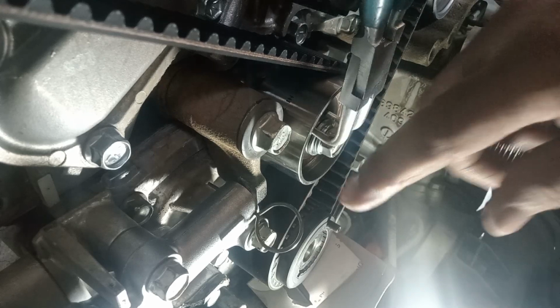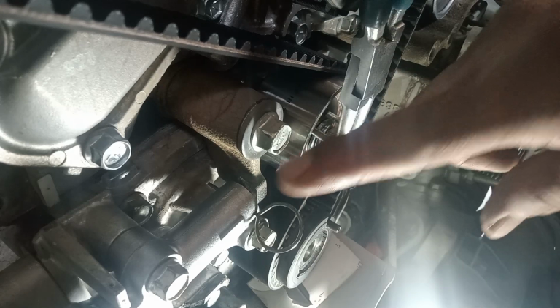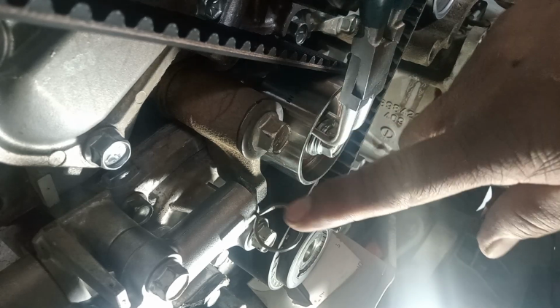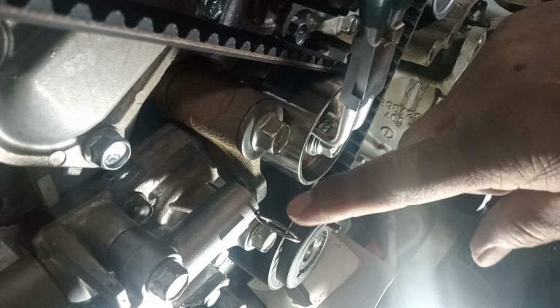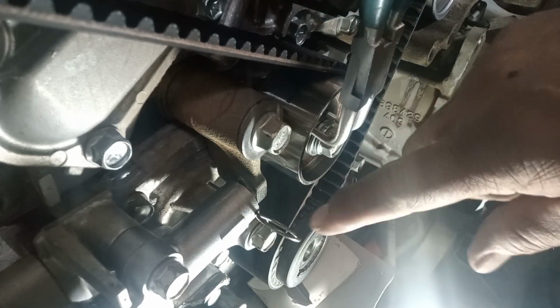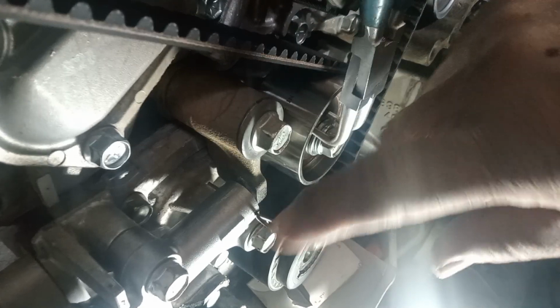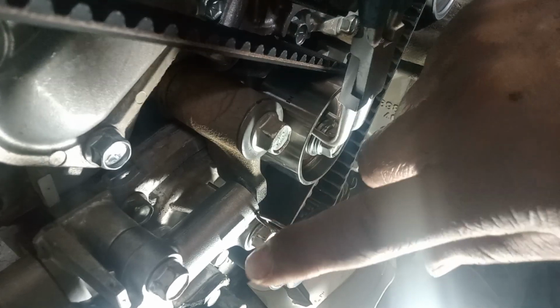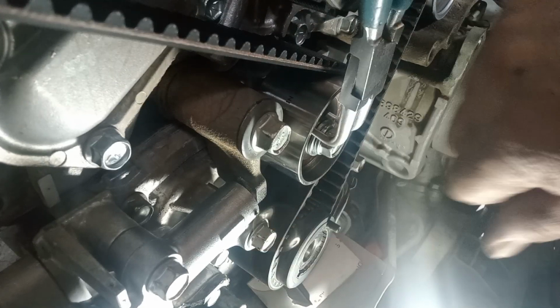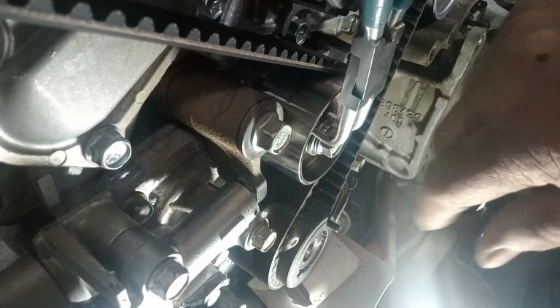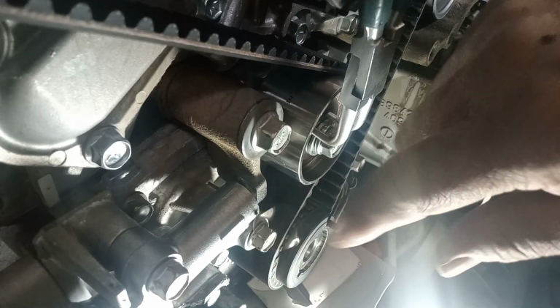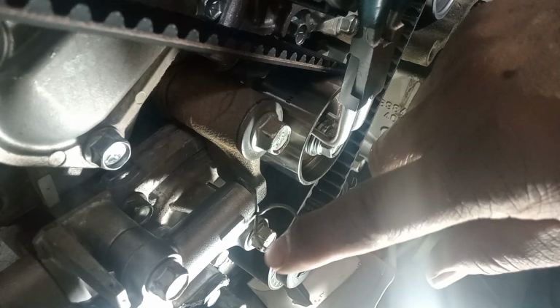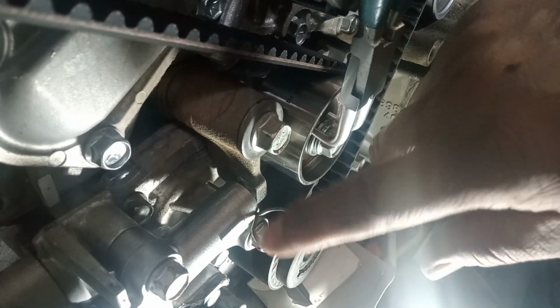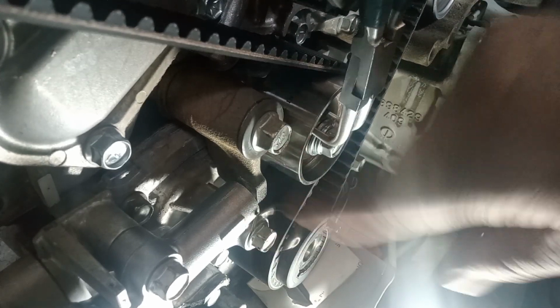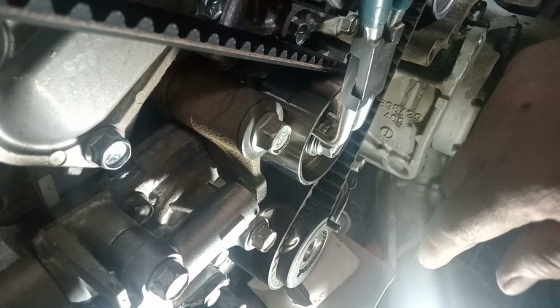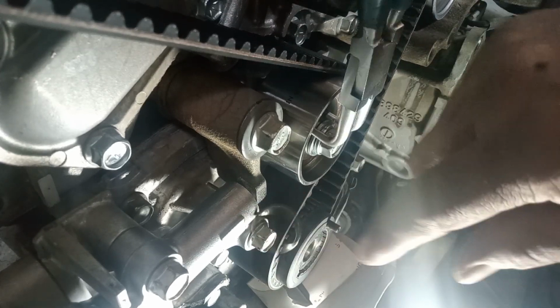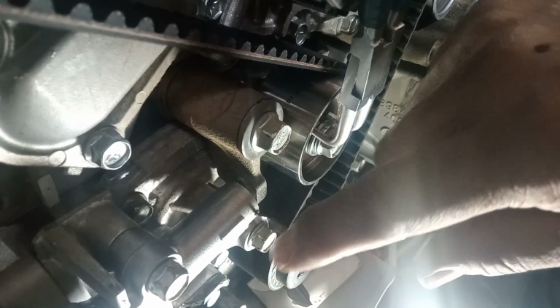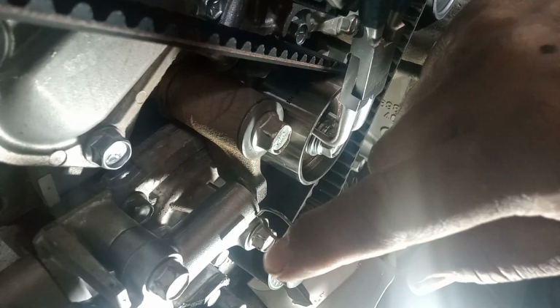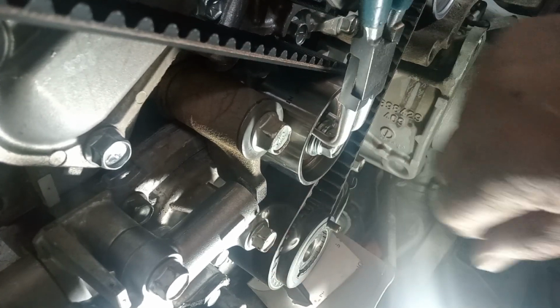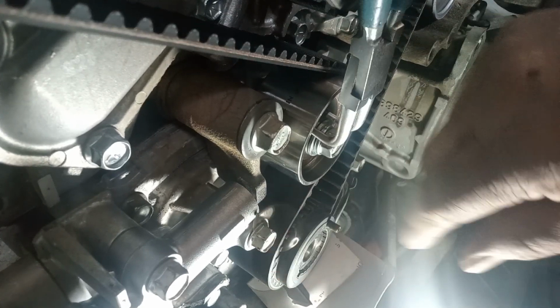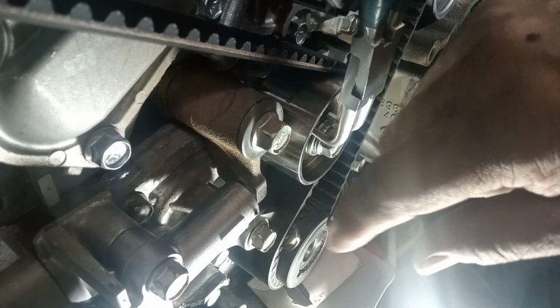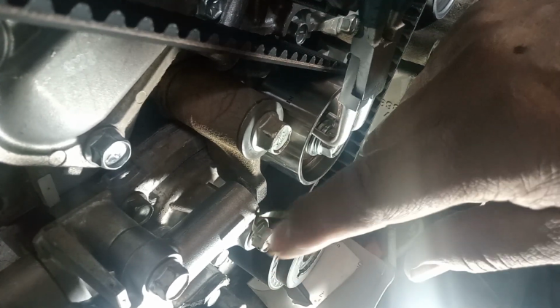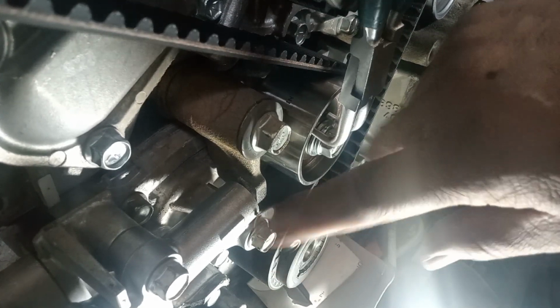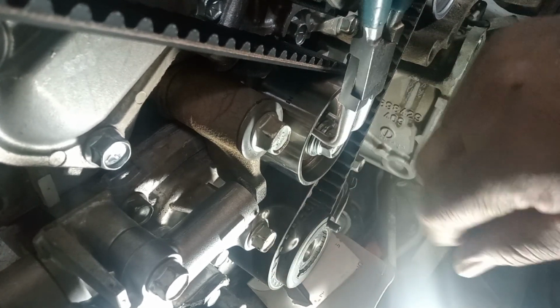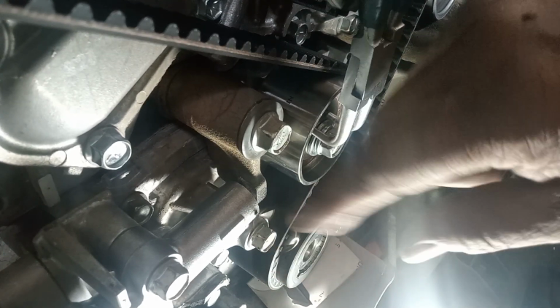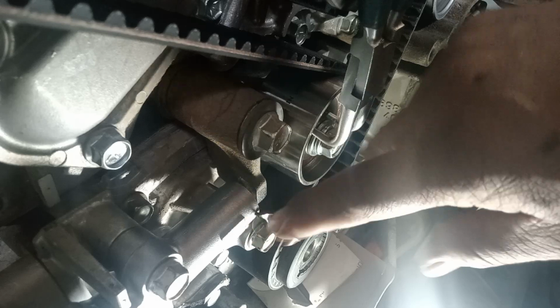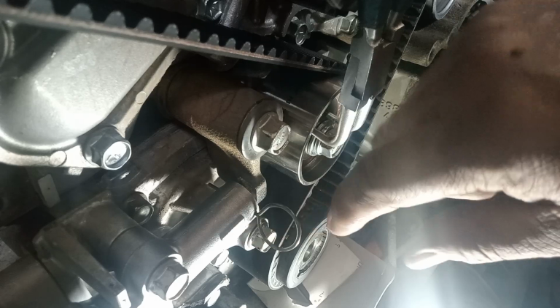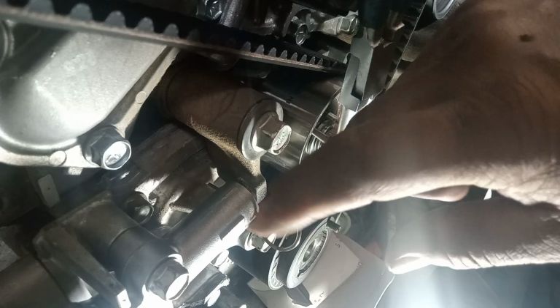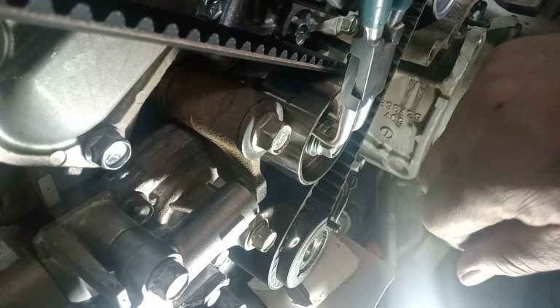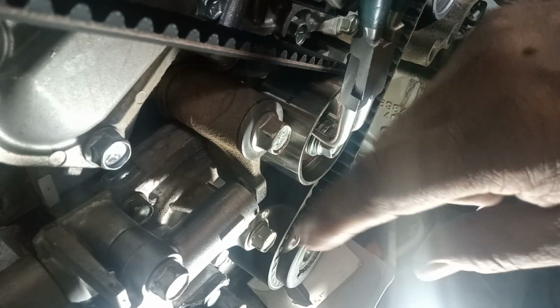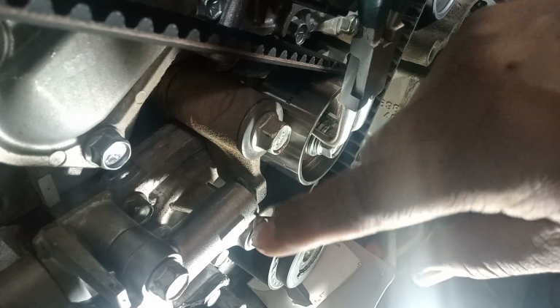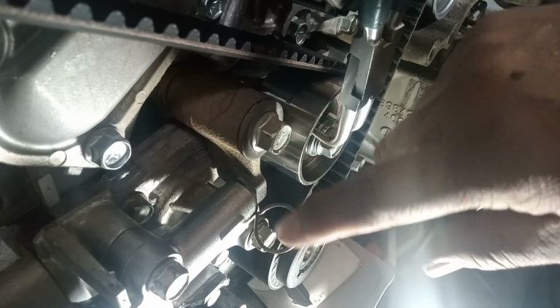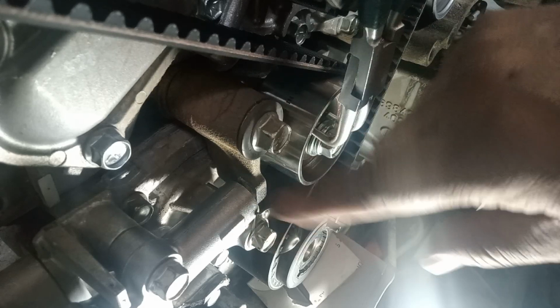If you see this one, this is a pre-wheeling — yeah, a pre-wheeling. It is a good adjustment of the tensioner.